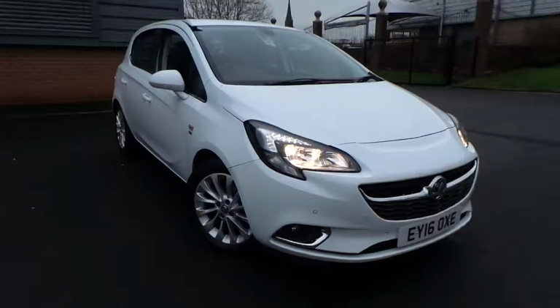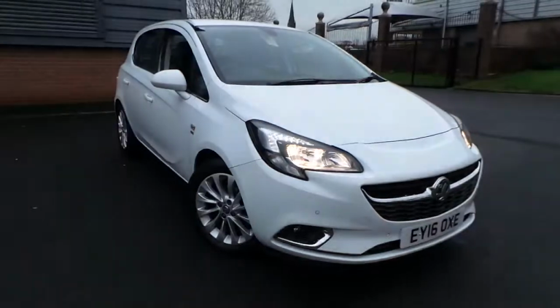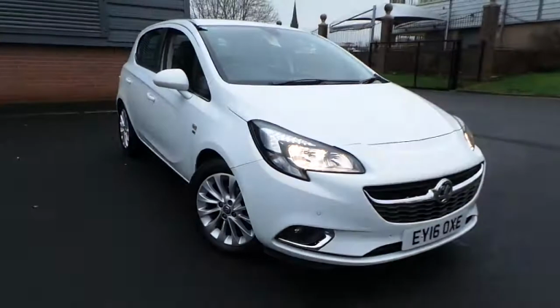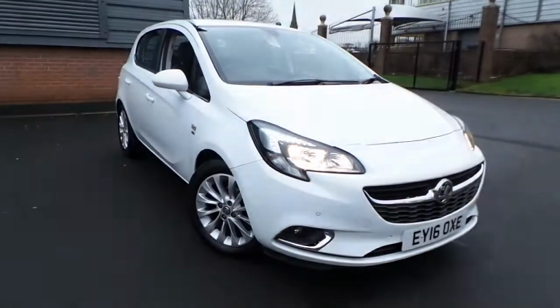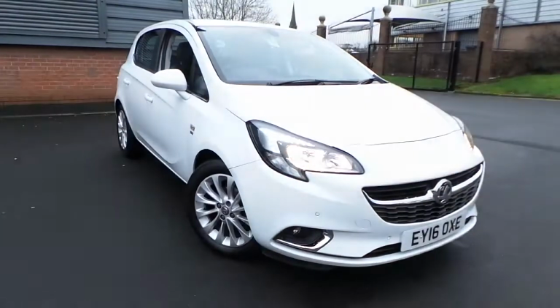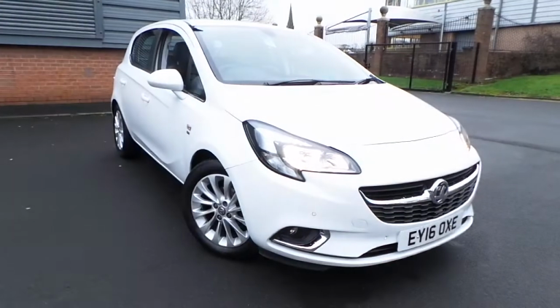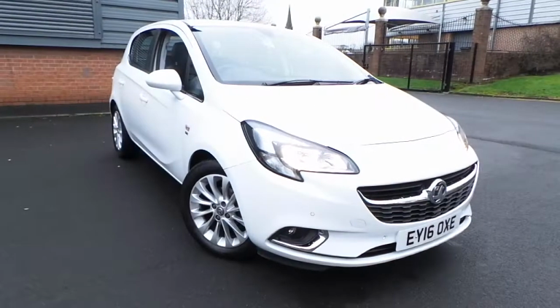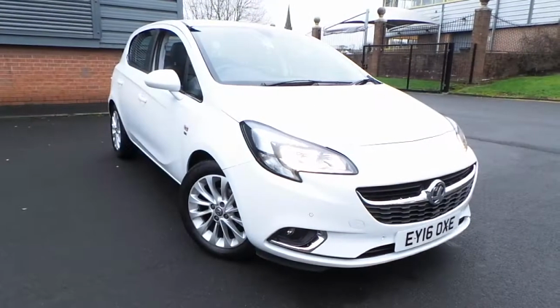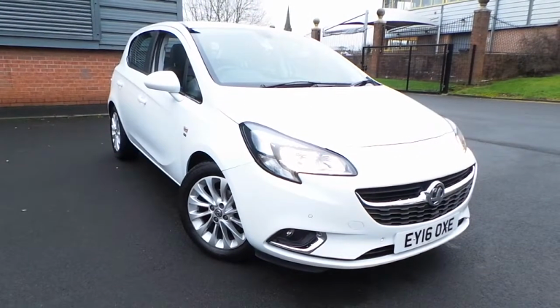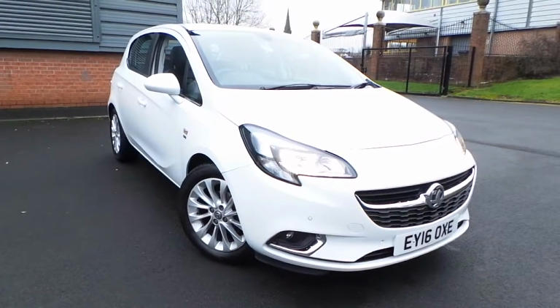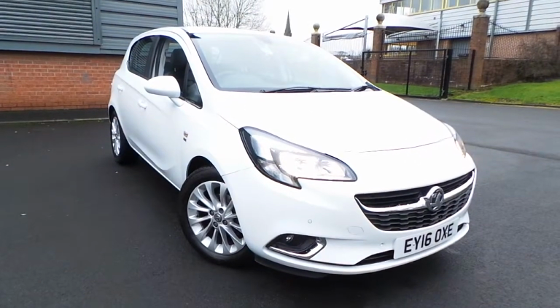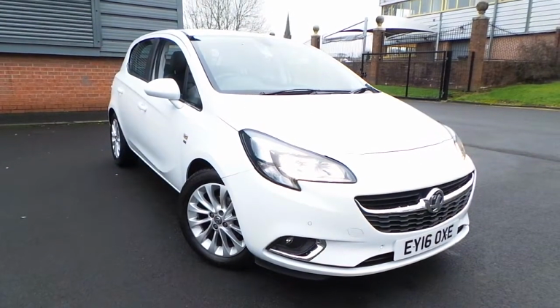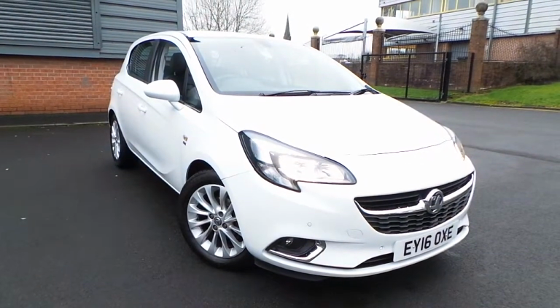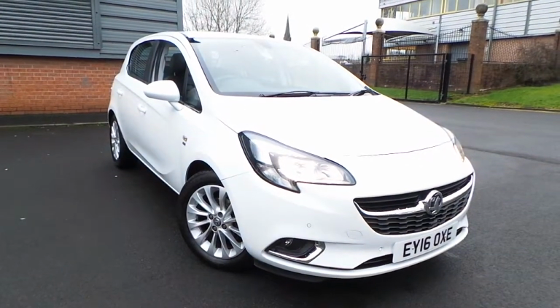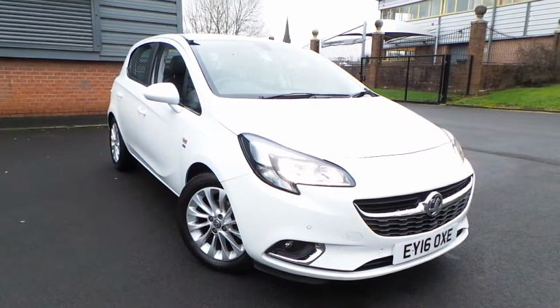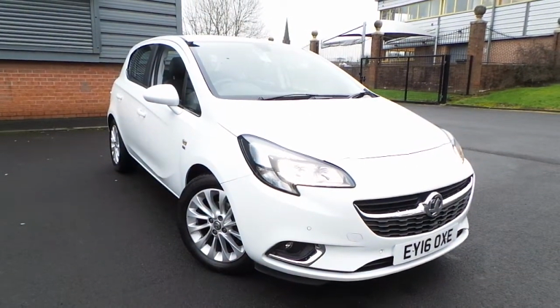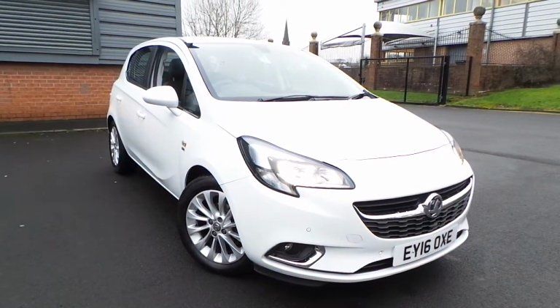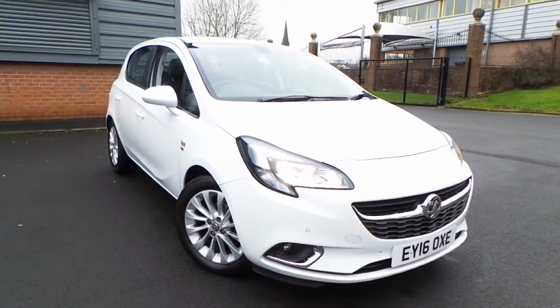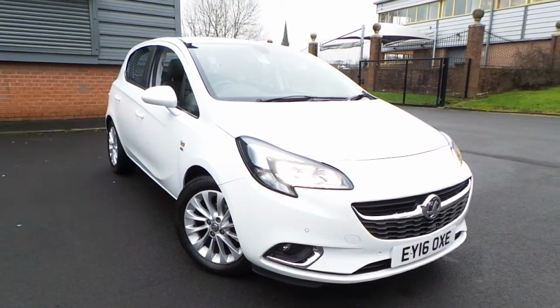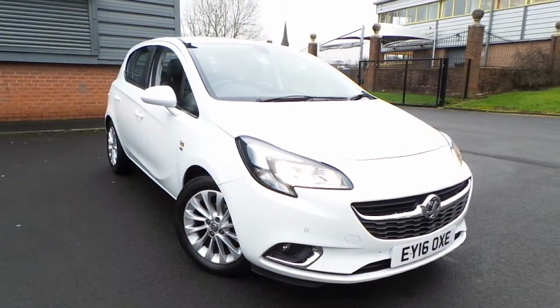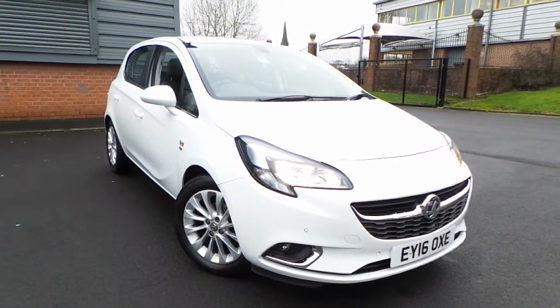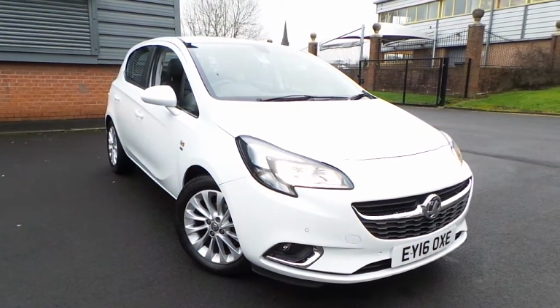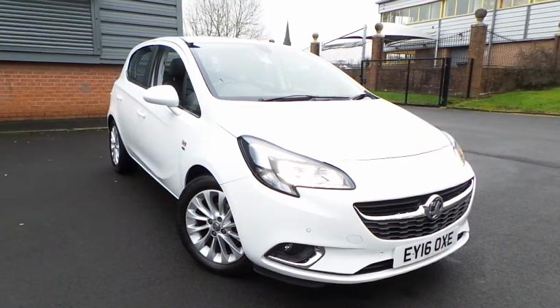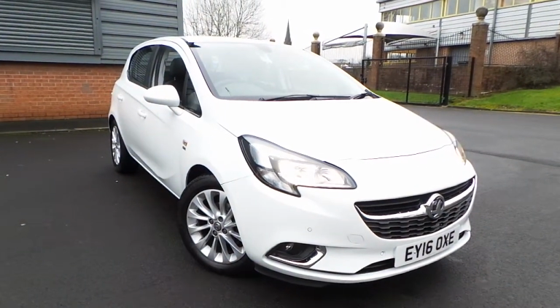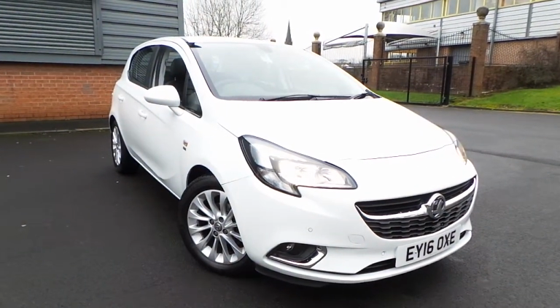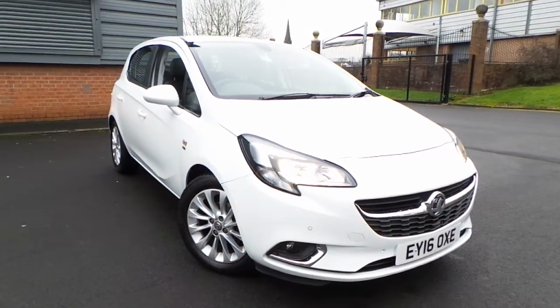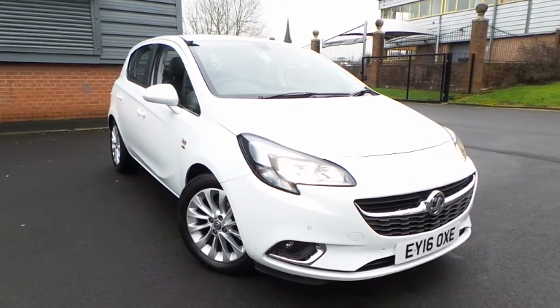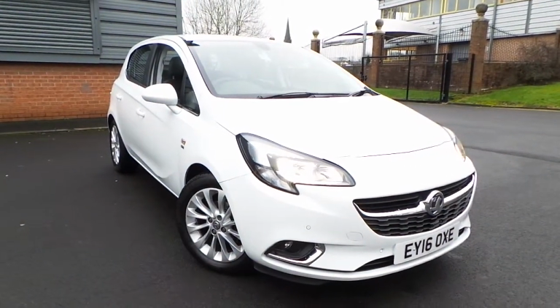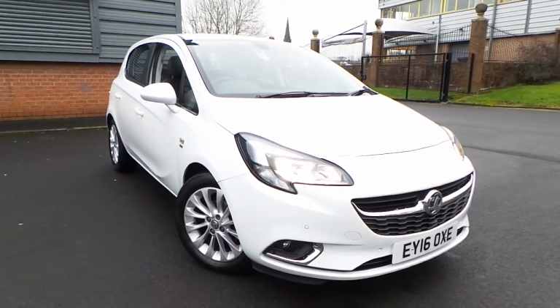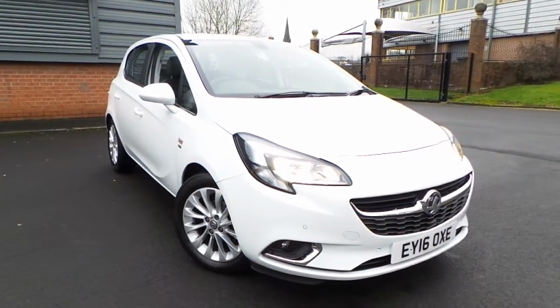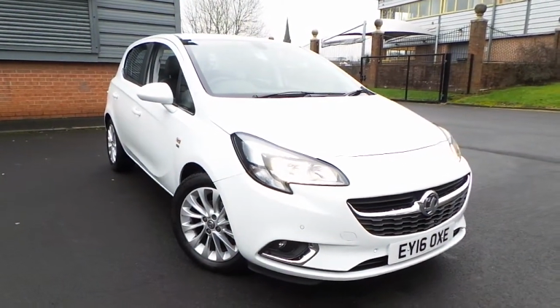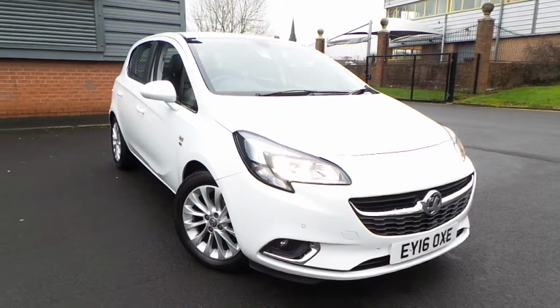Welcome to this vehicle presentation here at Pentagon Vauxhall in Rochdale.